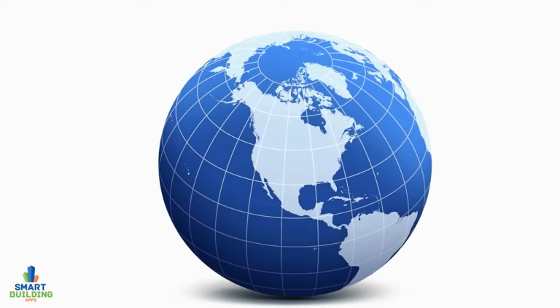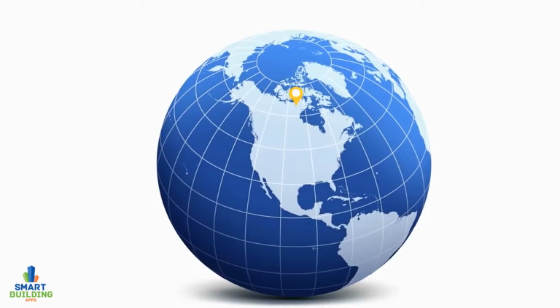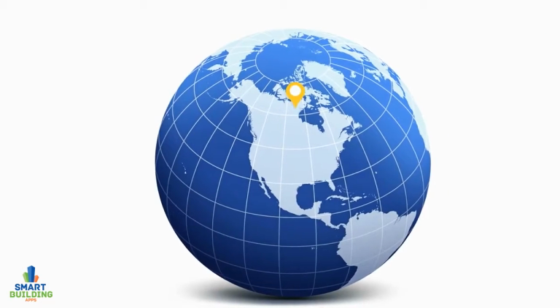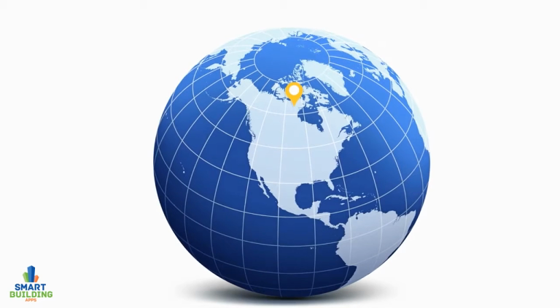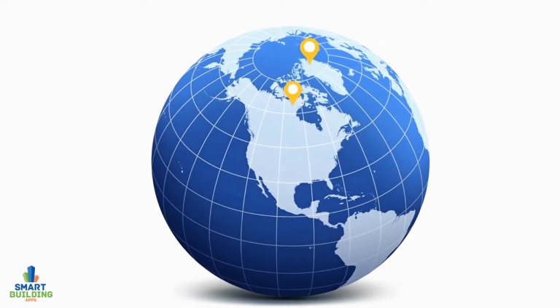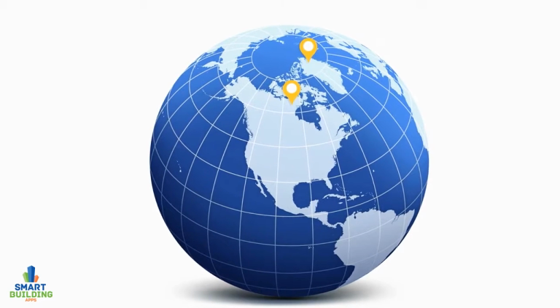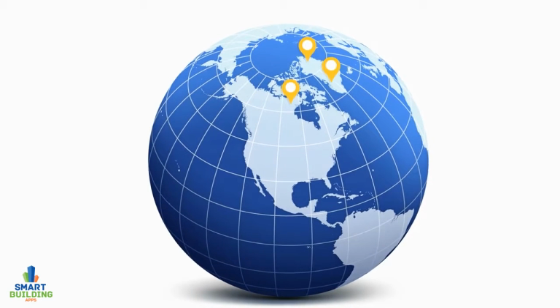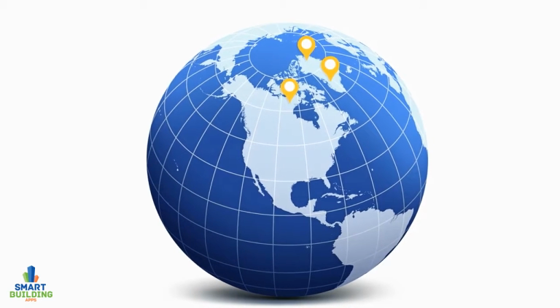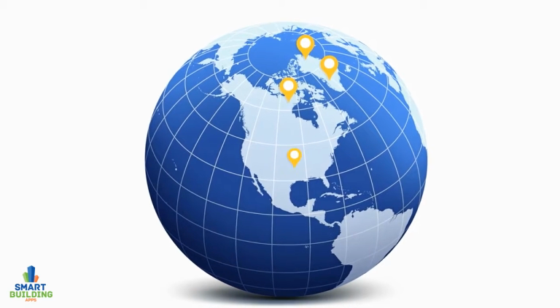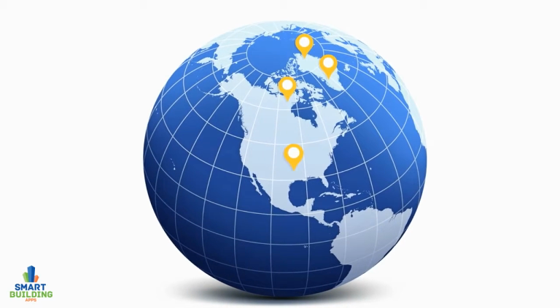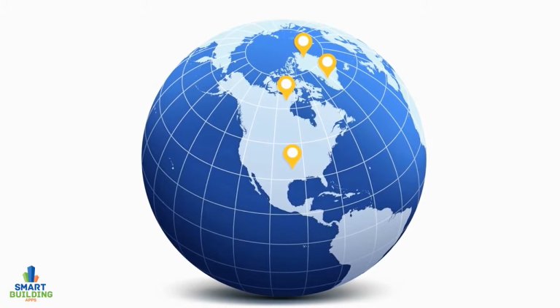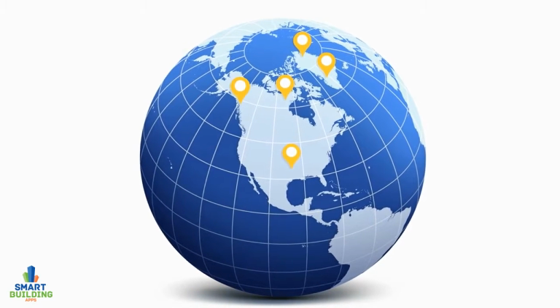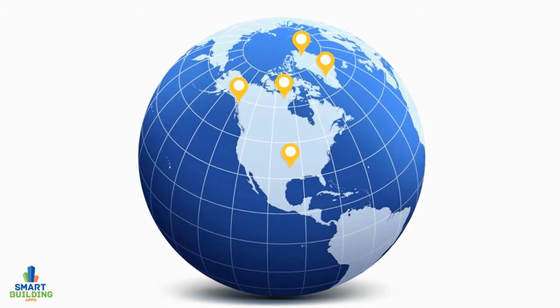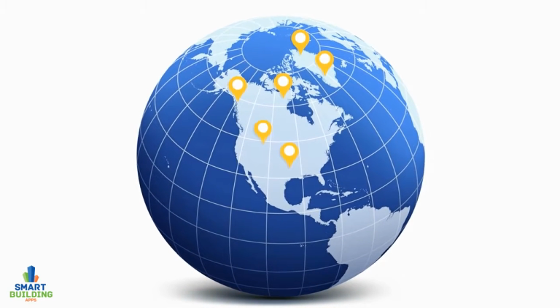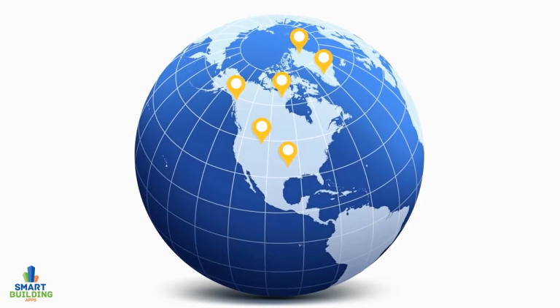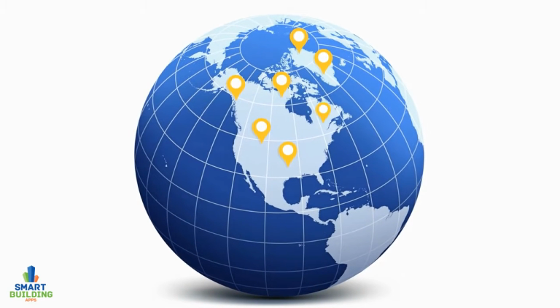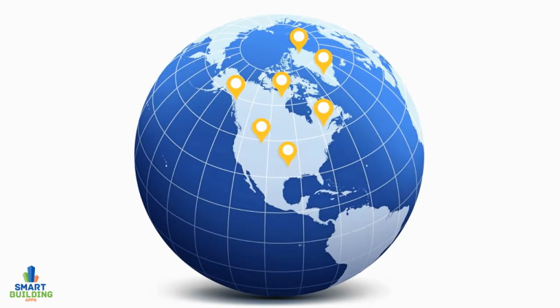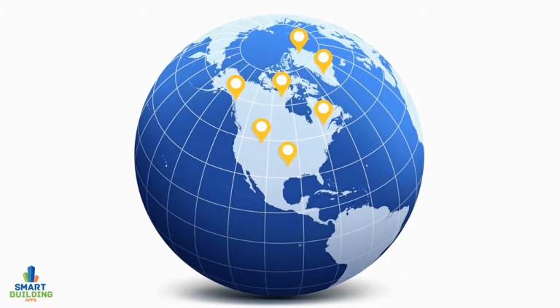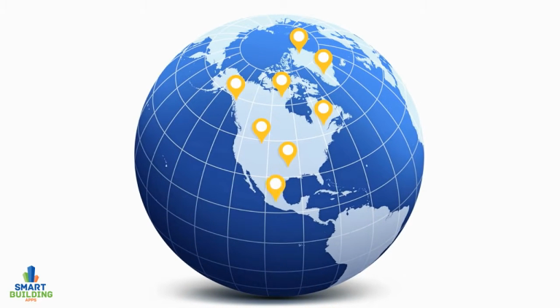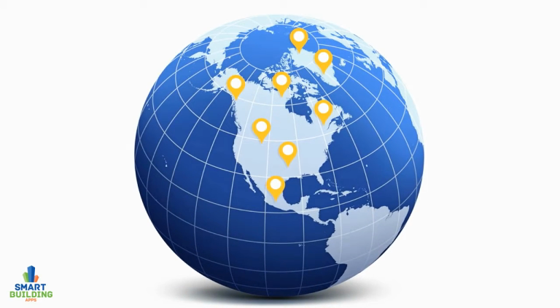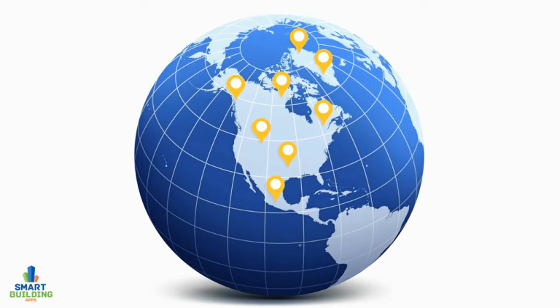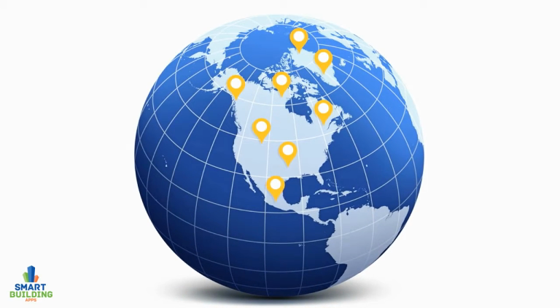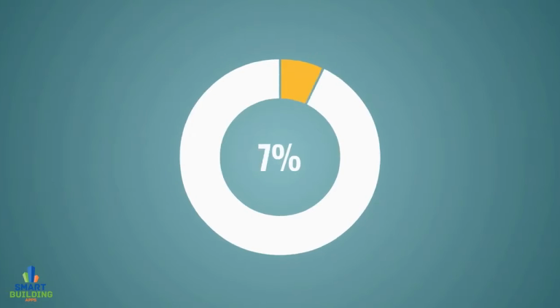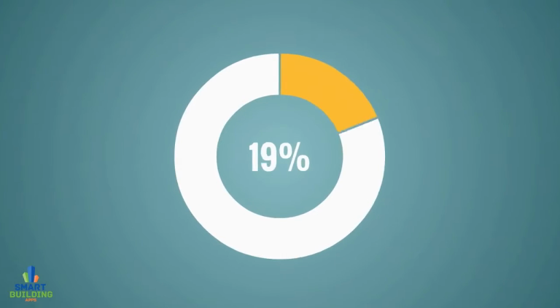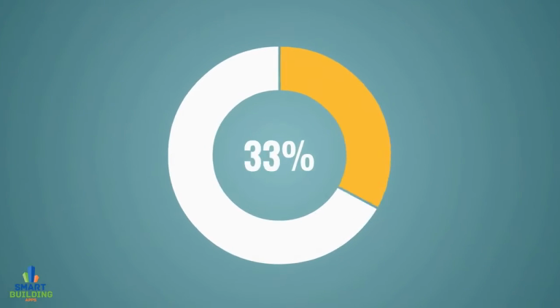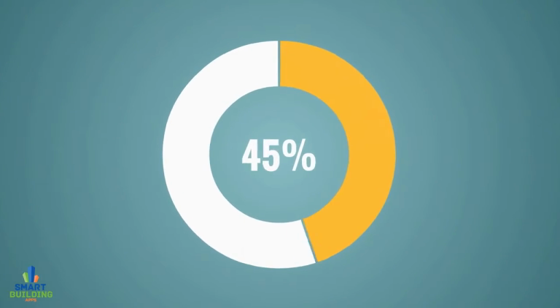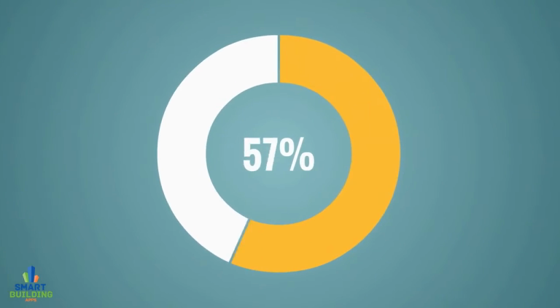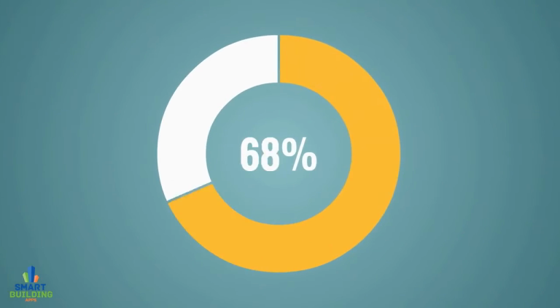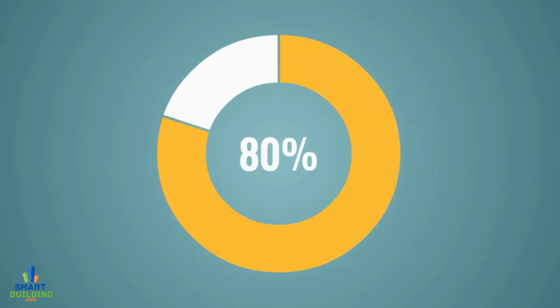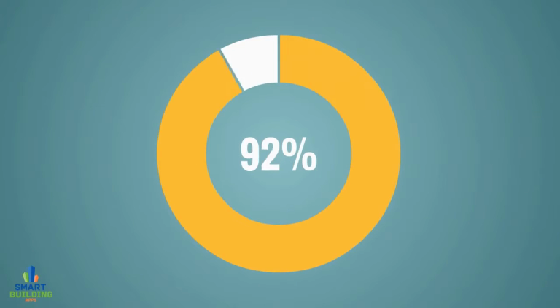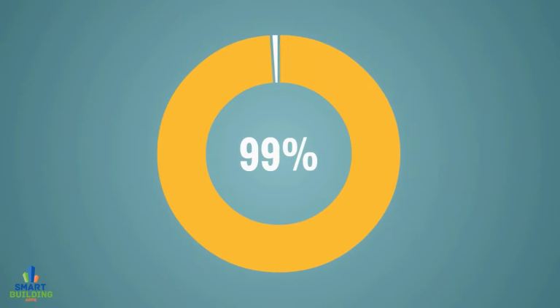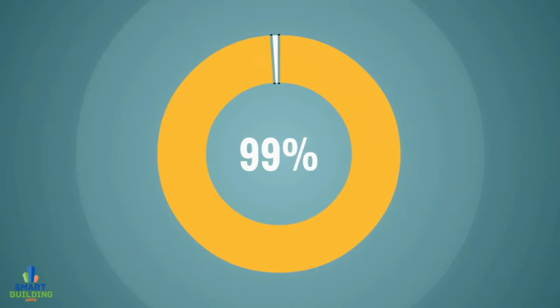Enjoy the benefits and efficiency of a live system tracking your team, their progress and resident satisfaction.